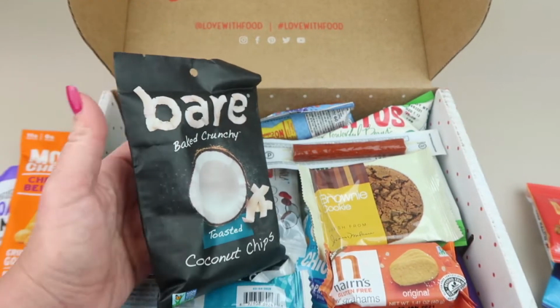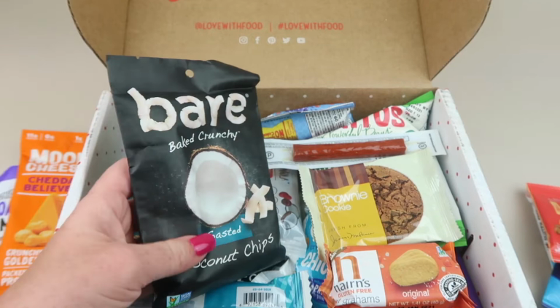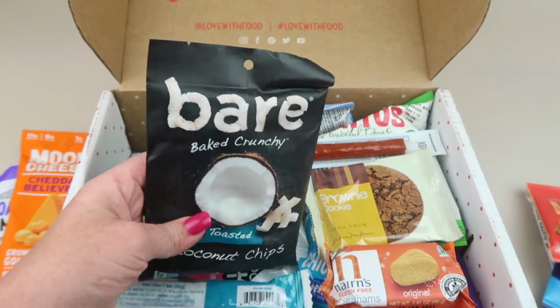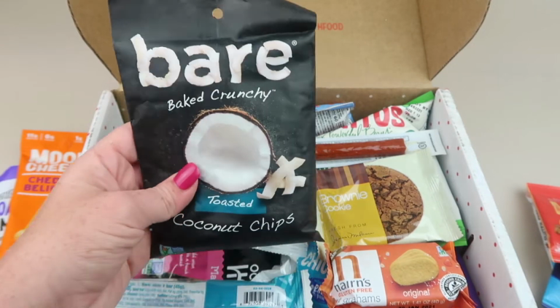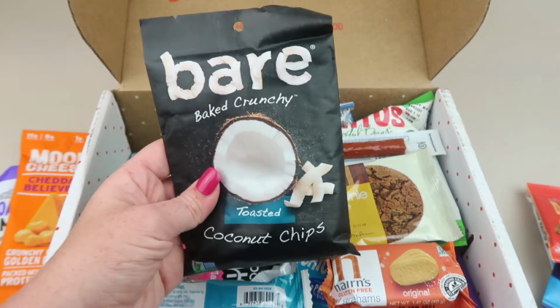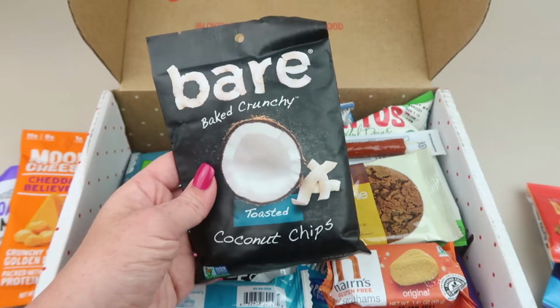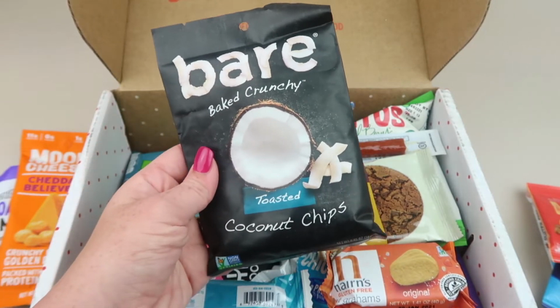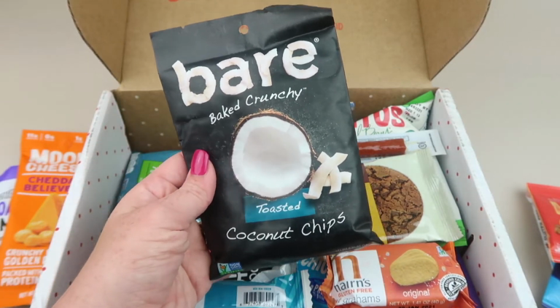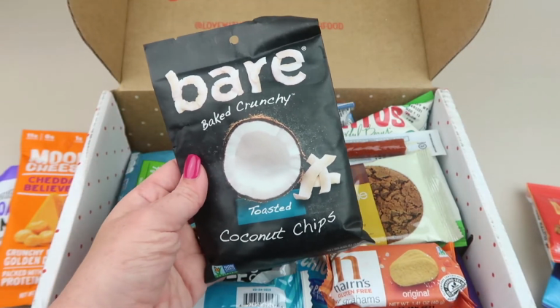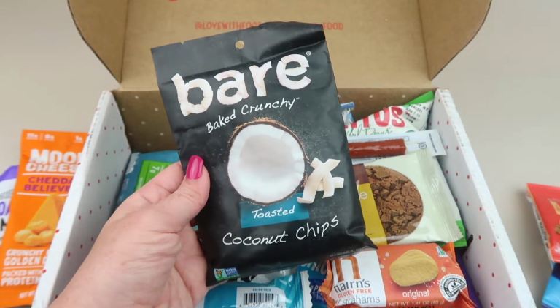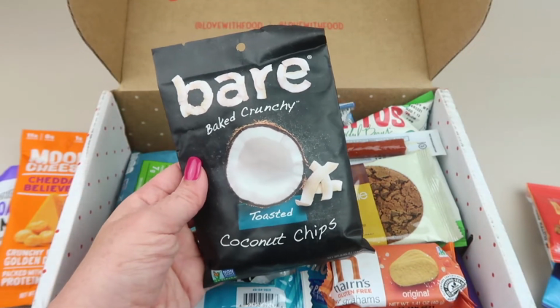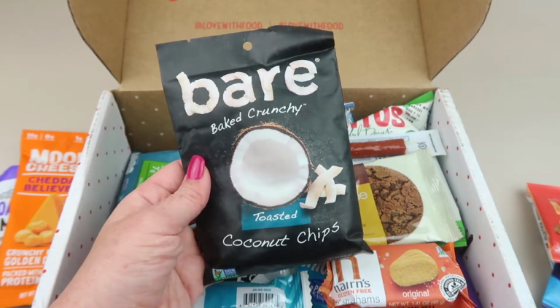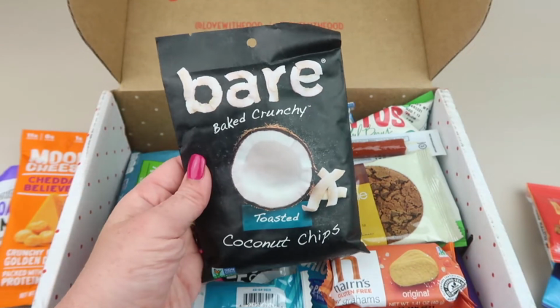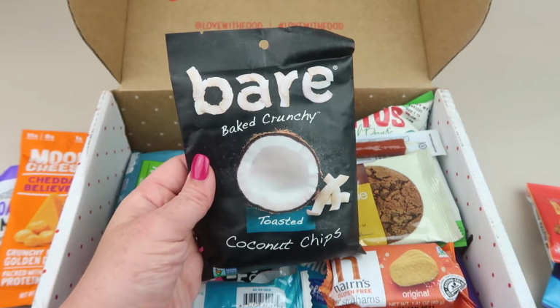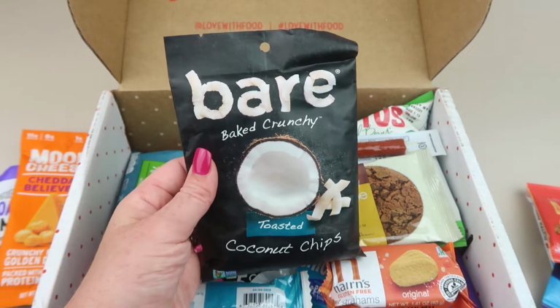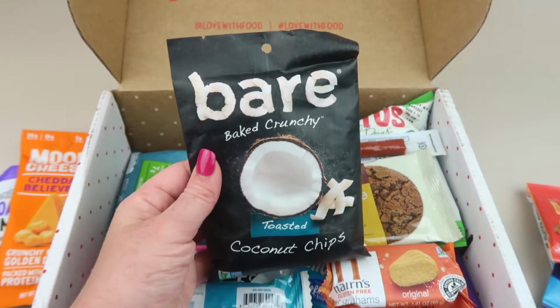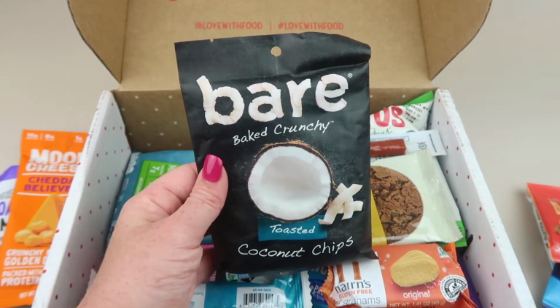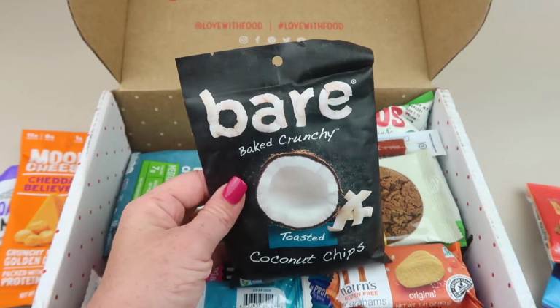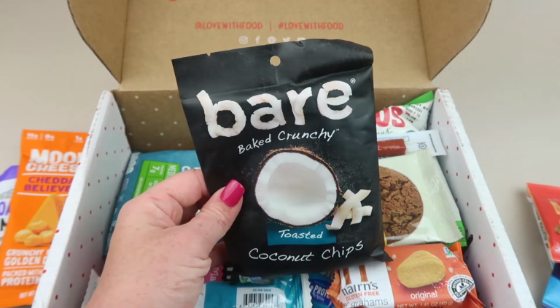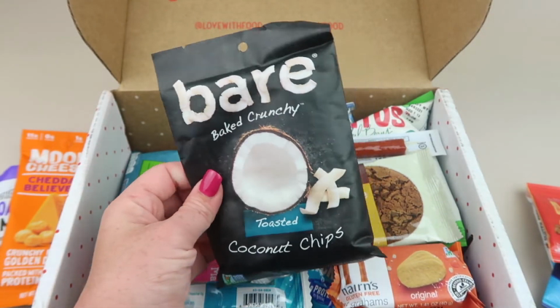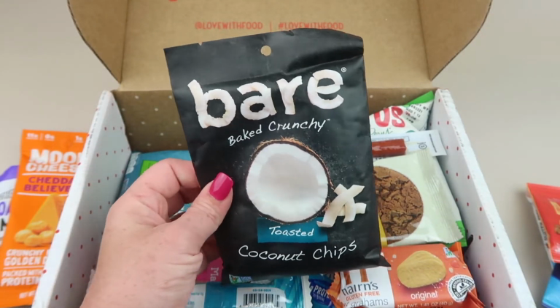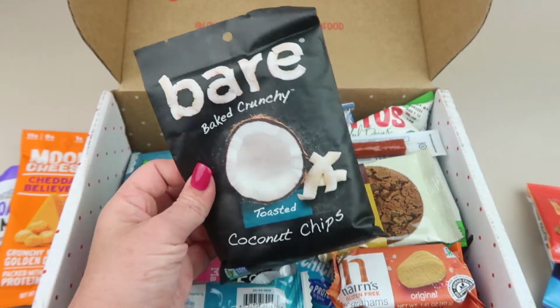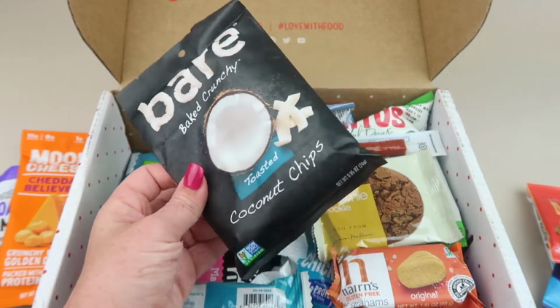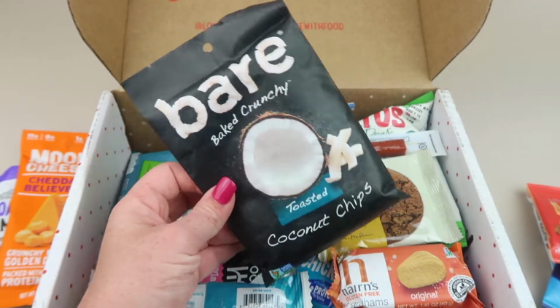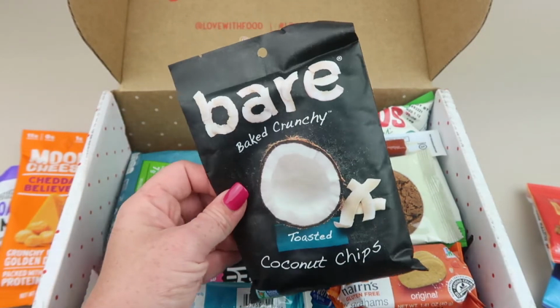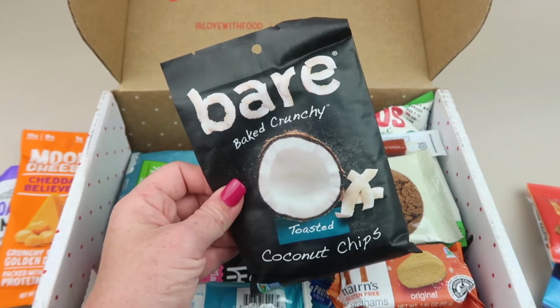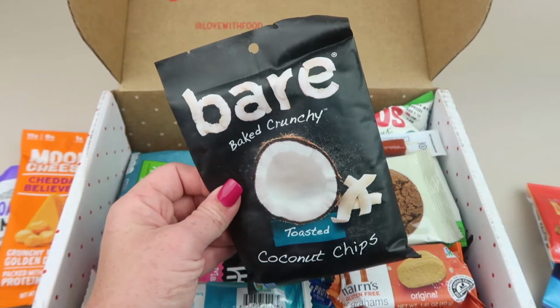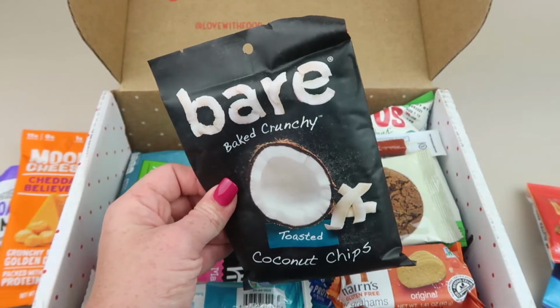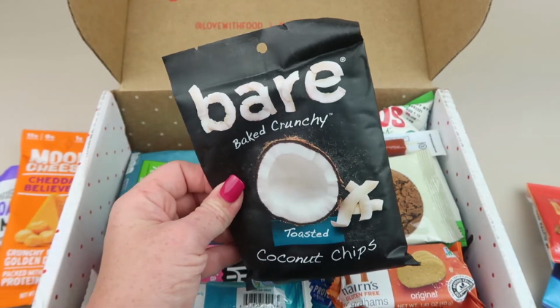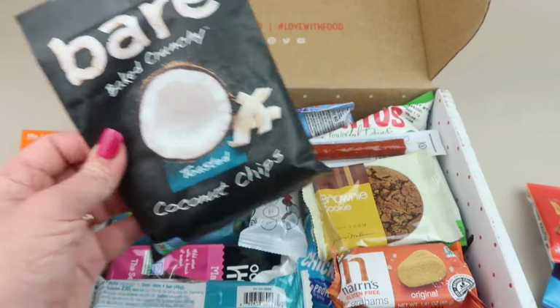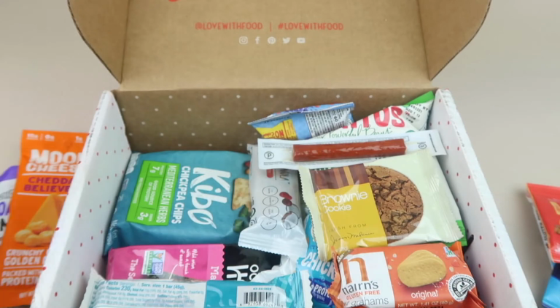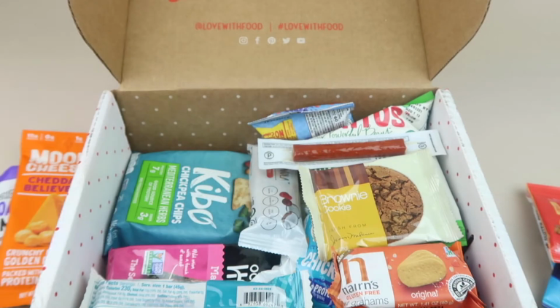From Bear we have the toasted coconut chips. This will go to my parents because, as always, I don't eat coconut.